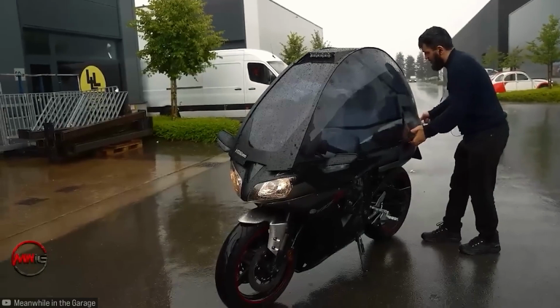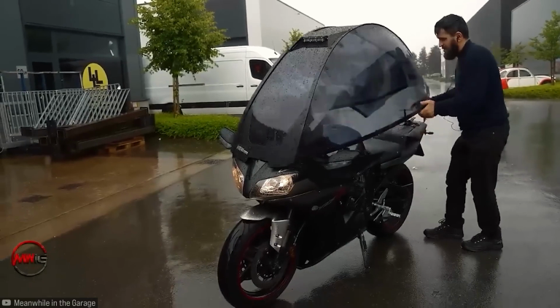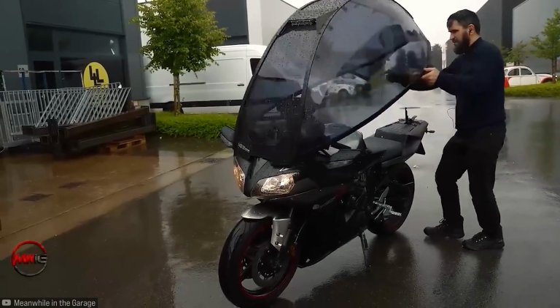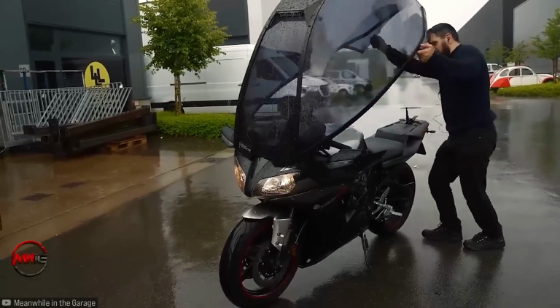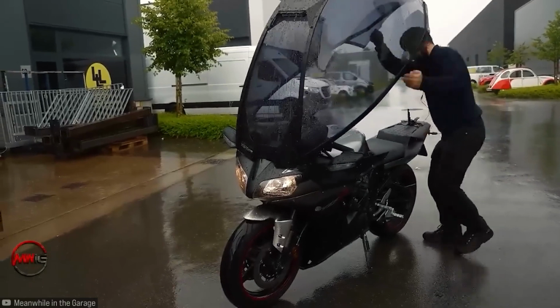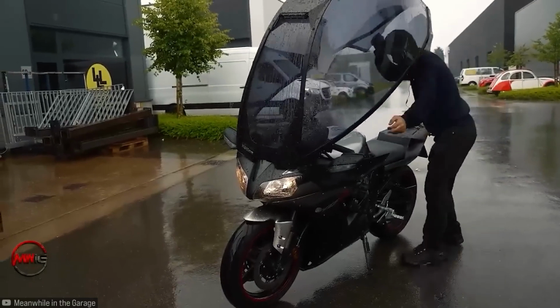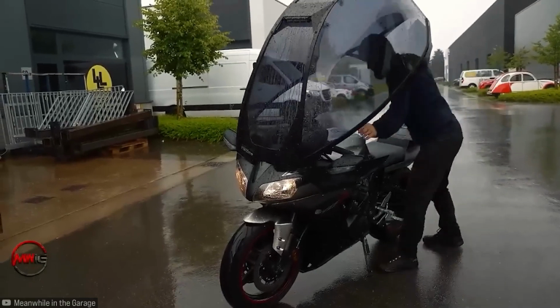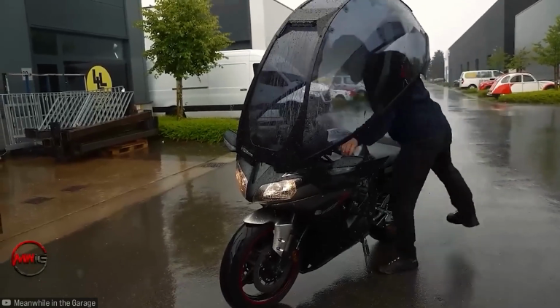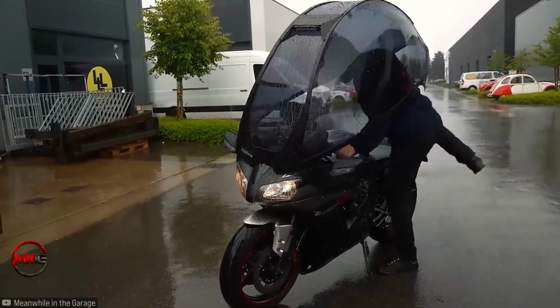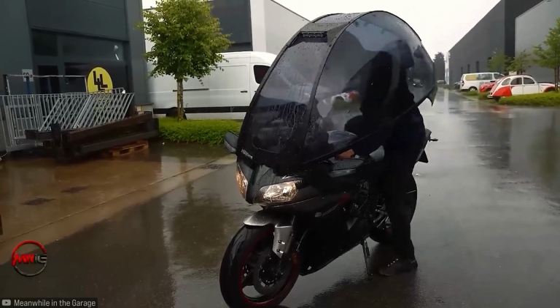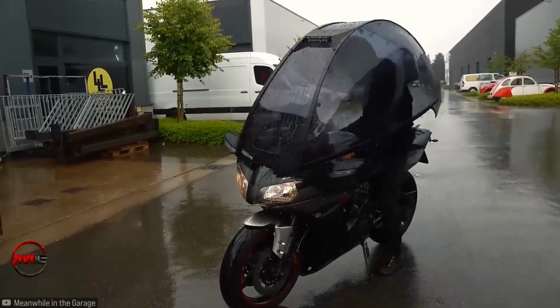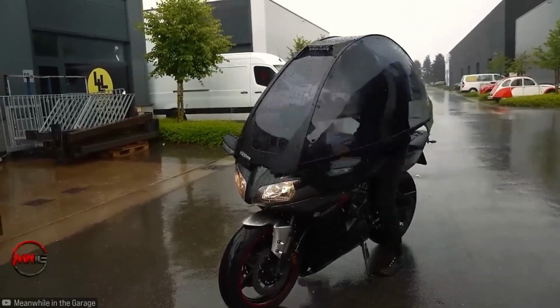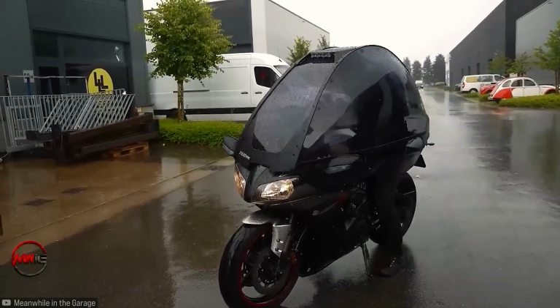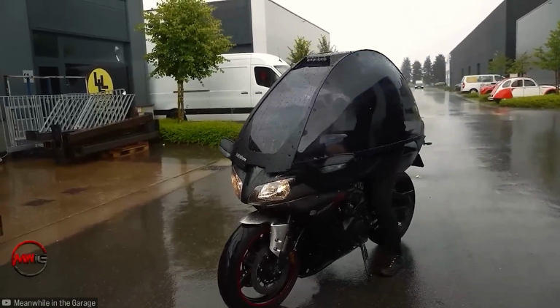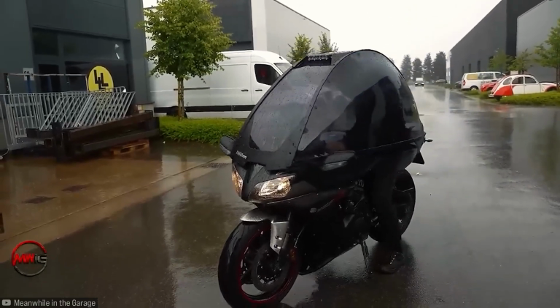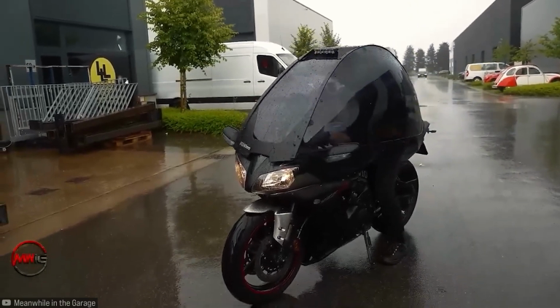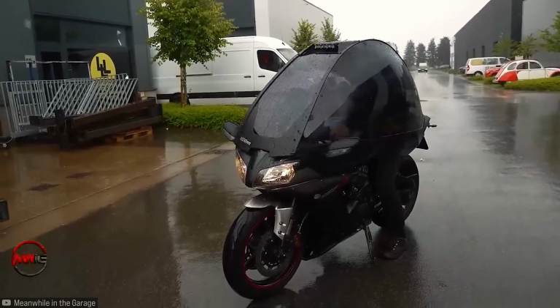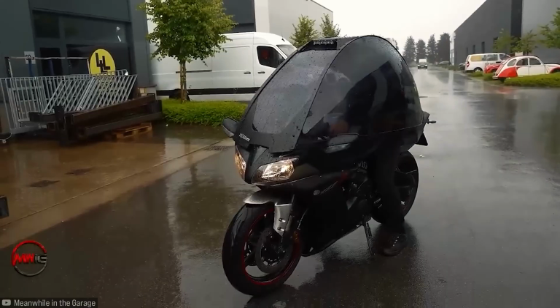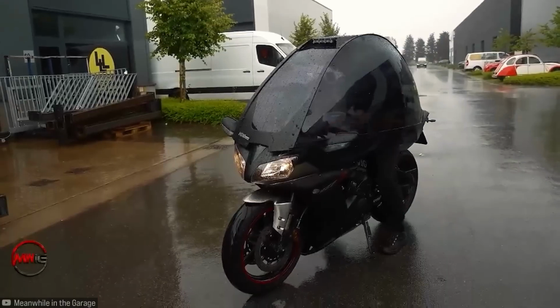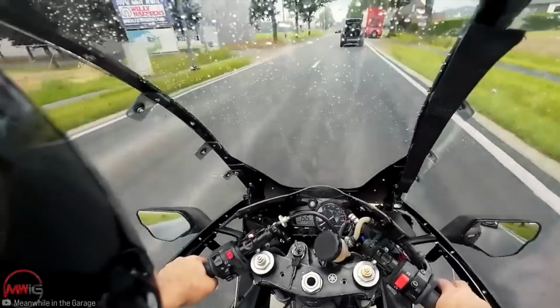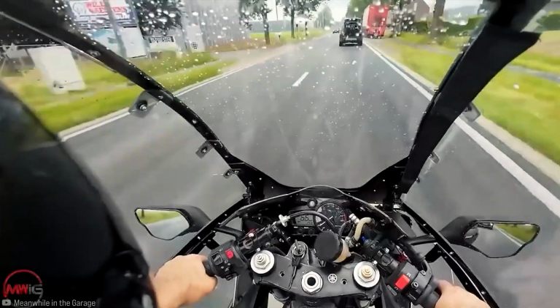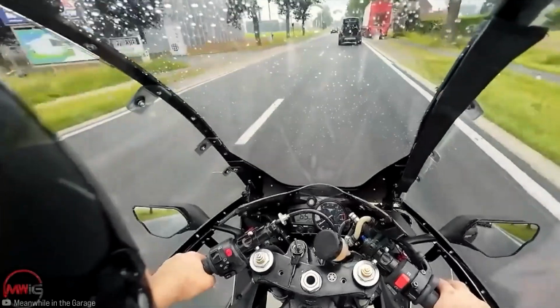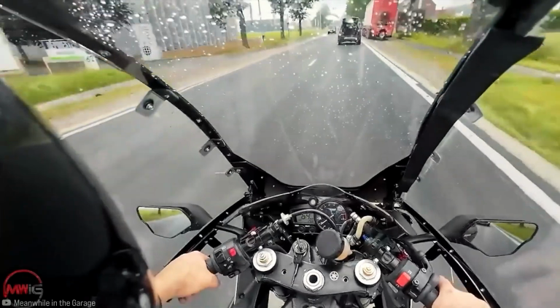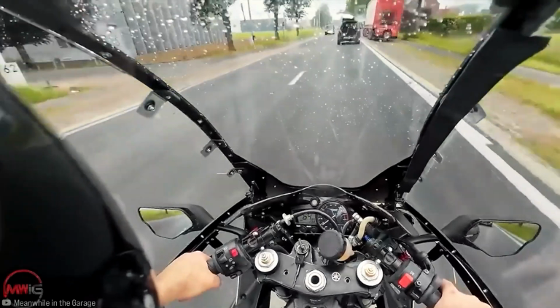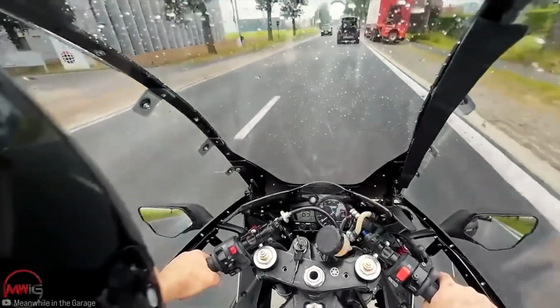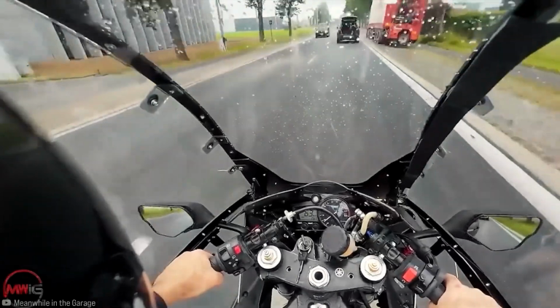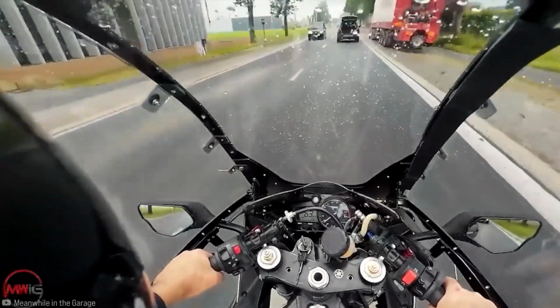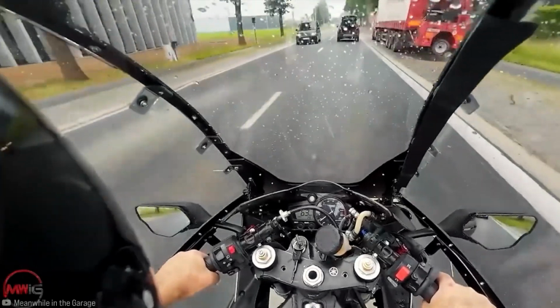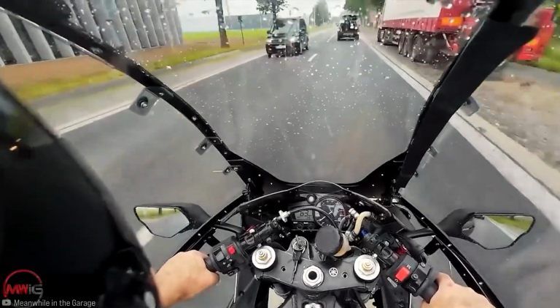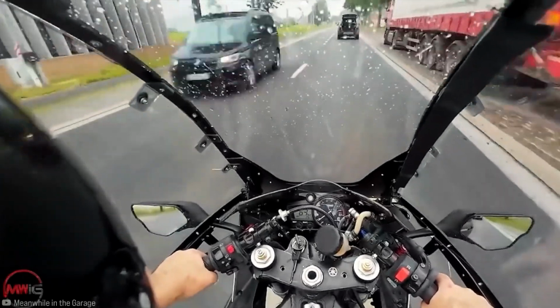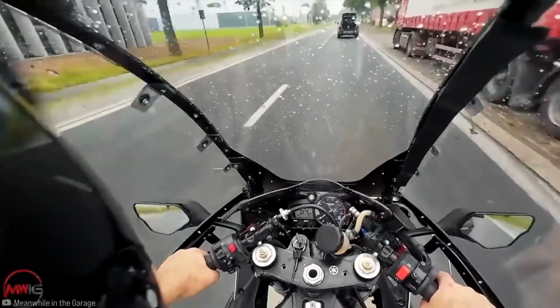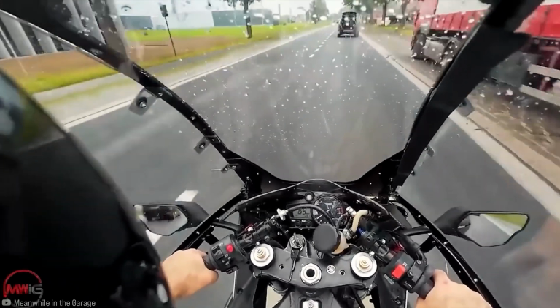How did it work in practice? It seems to have worked really well — he was able to ride in the rain without getting wet. We're in a rainy day, guys!